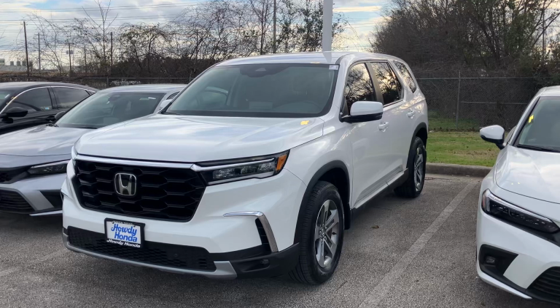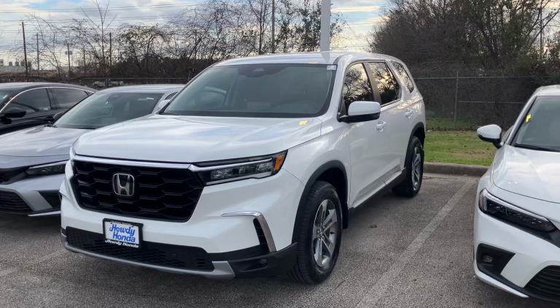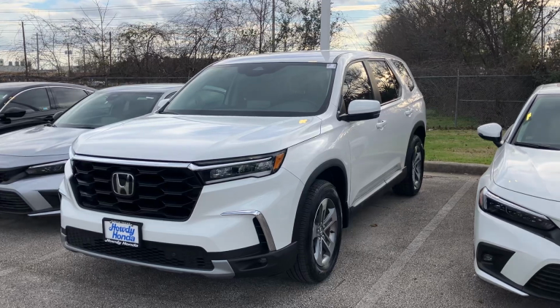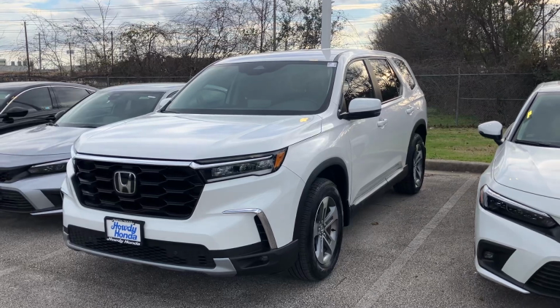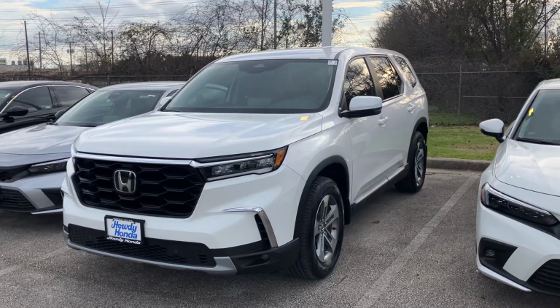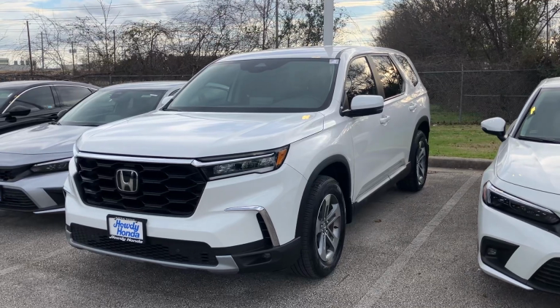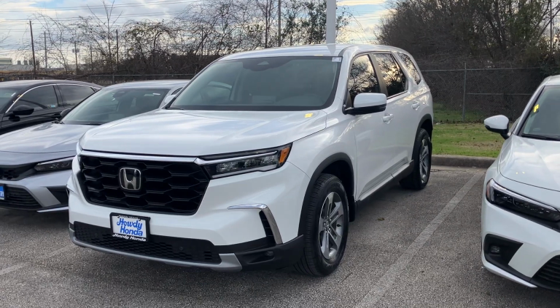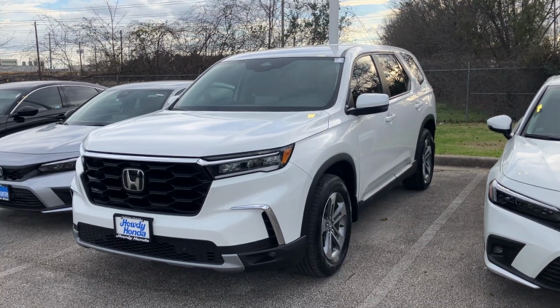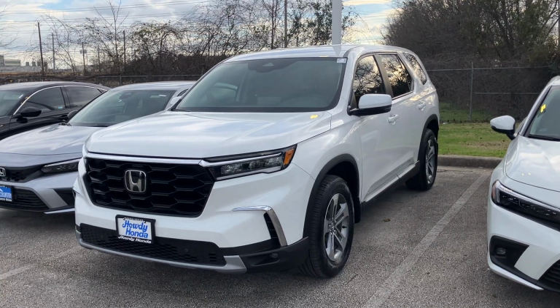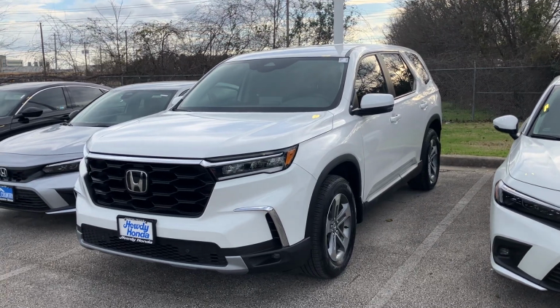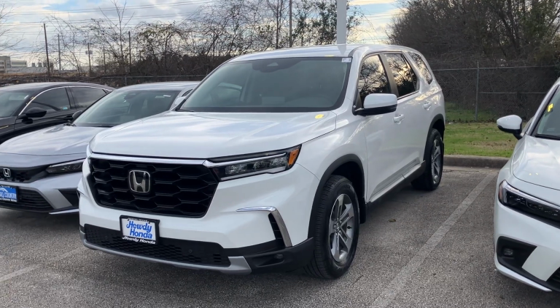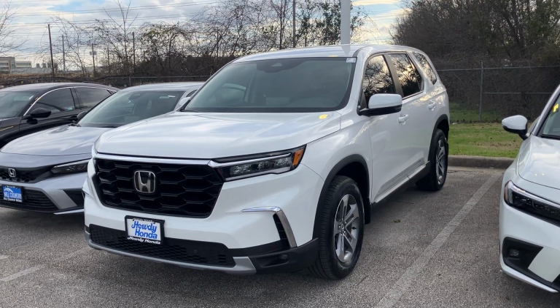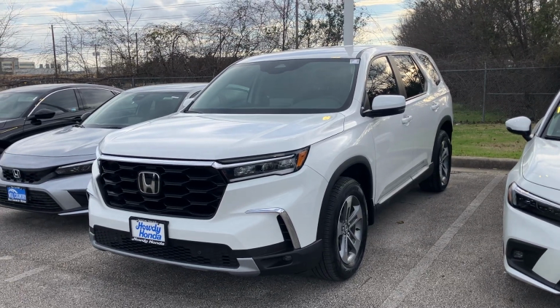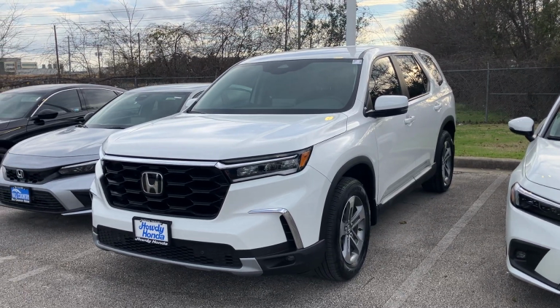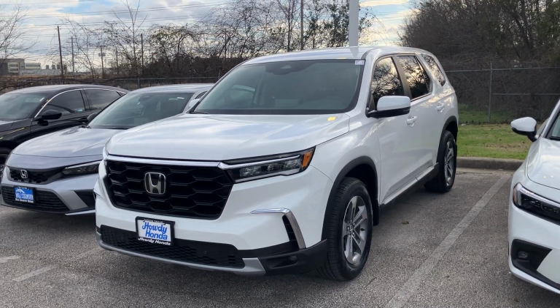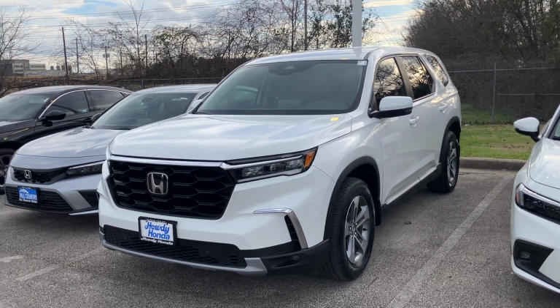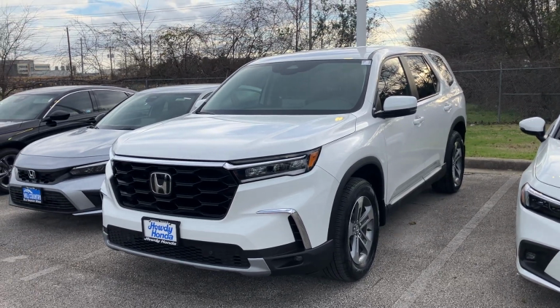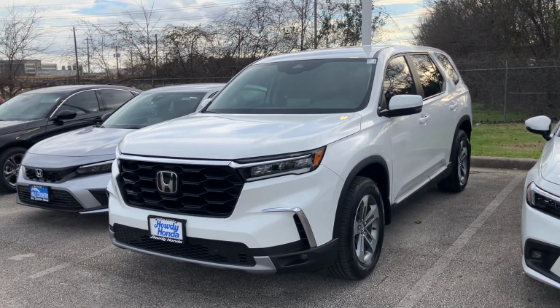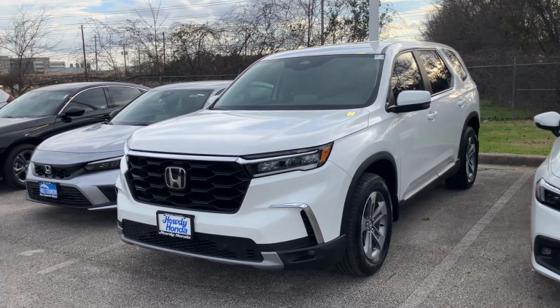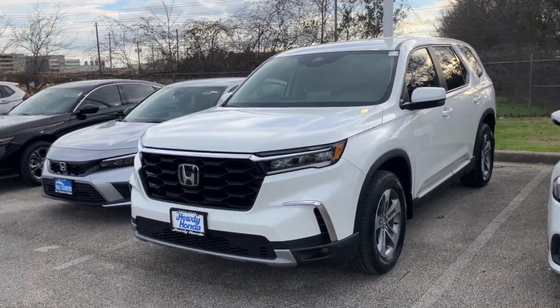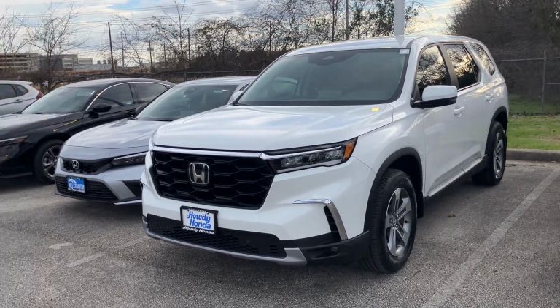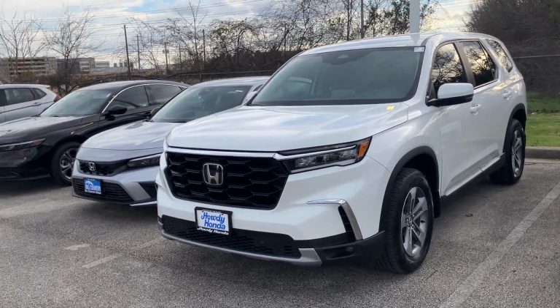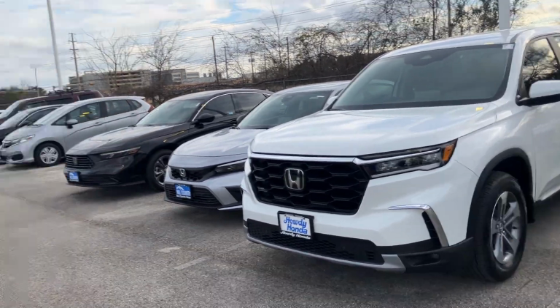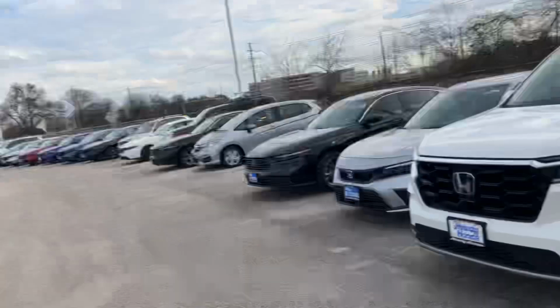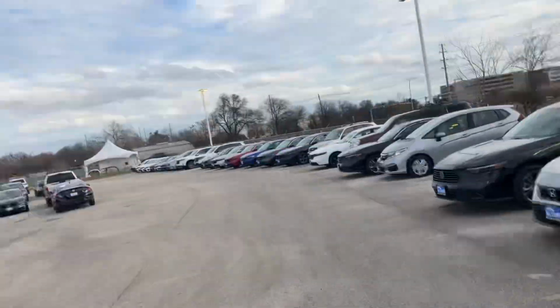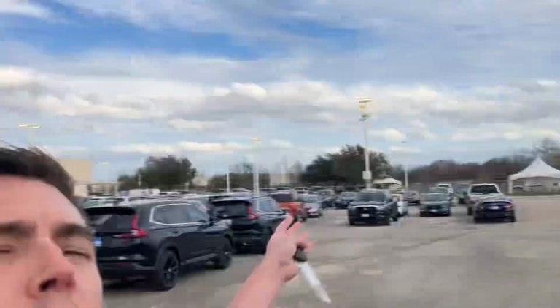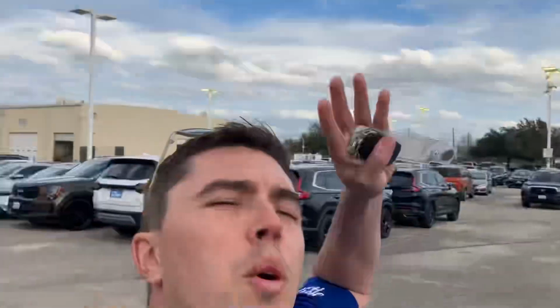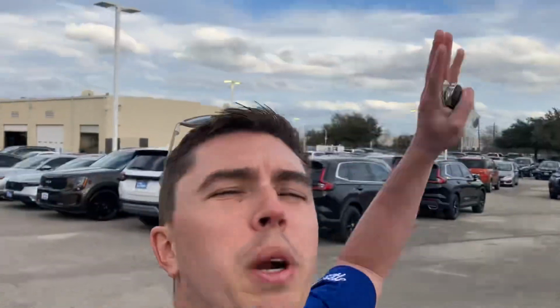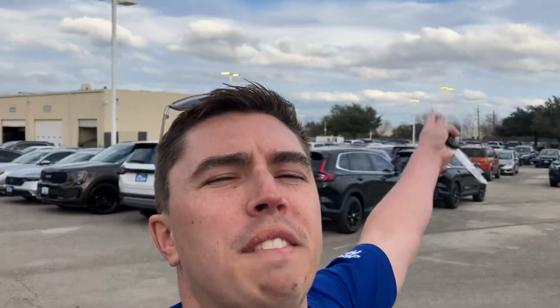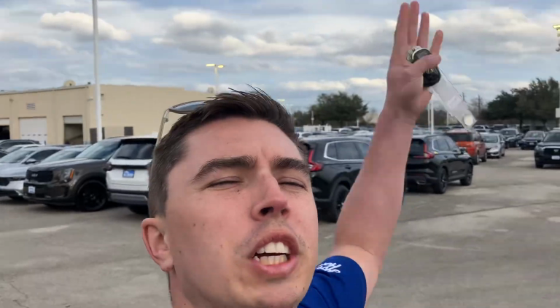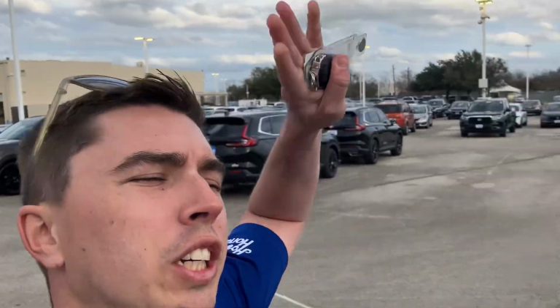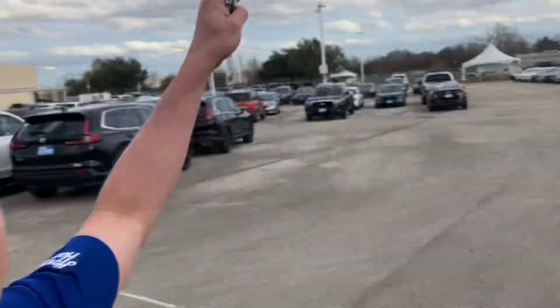Hey, how's it going? This is Will Moss from Howdy Honda. I wanted to introduce myself. Hope you're having a good day.